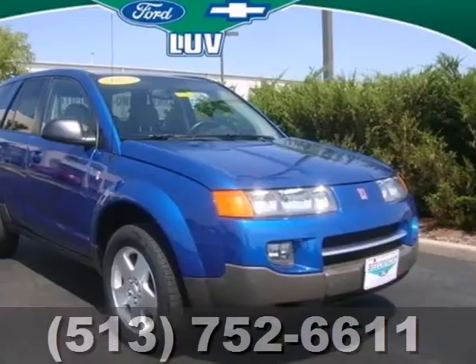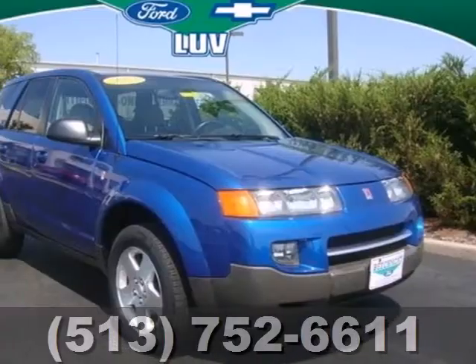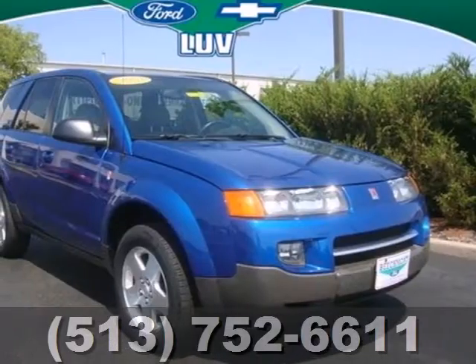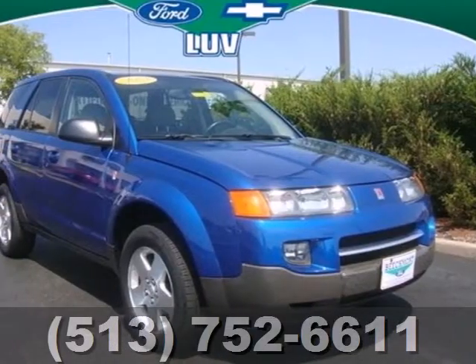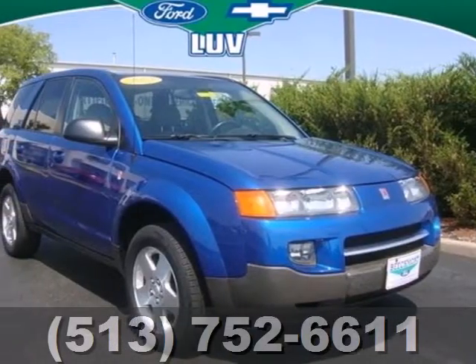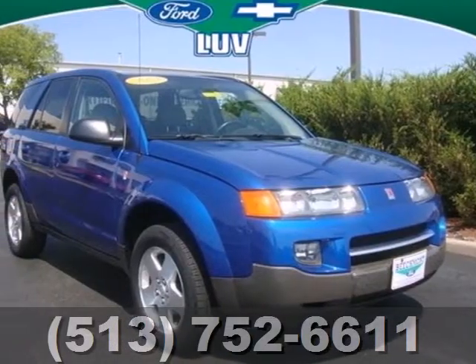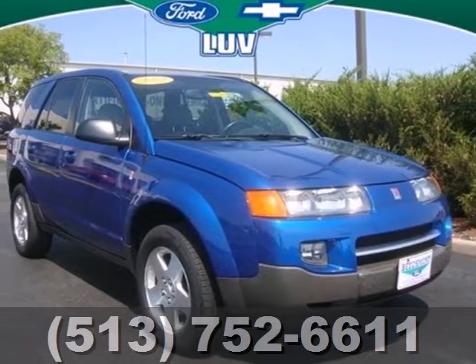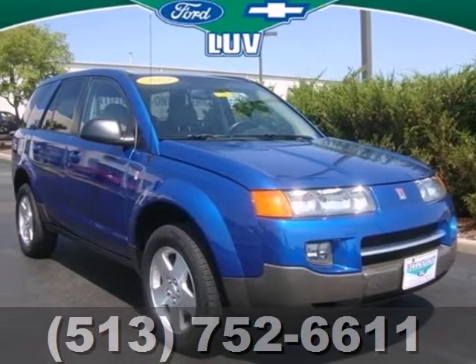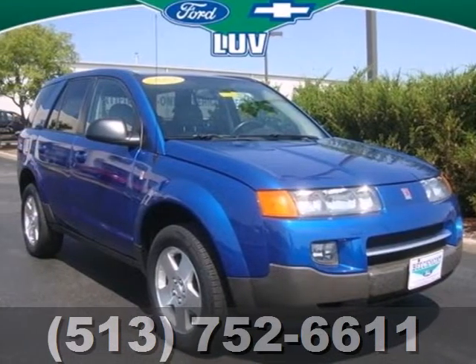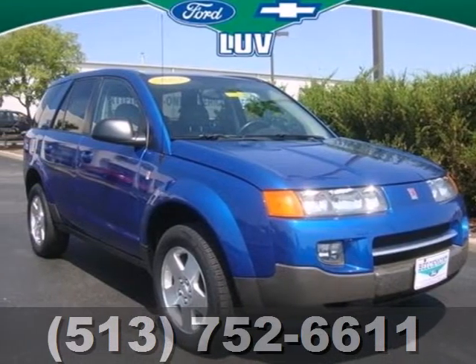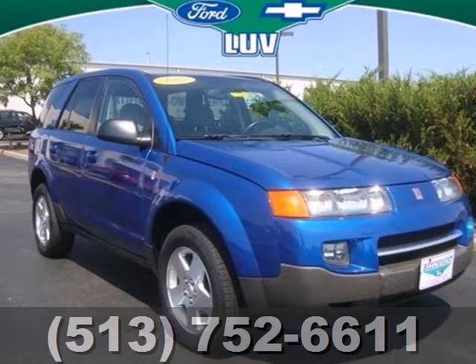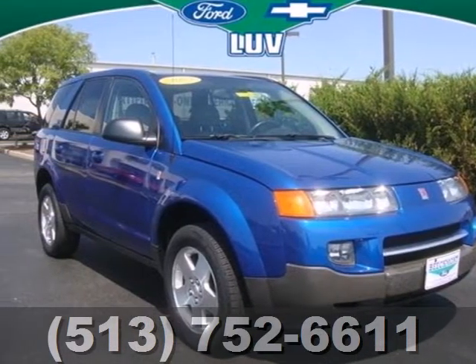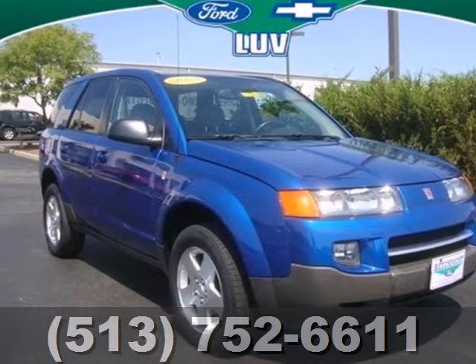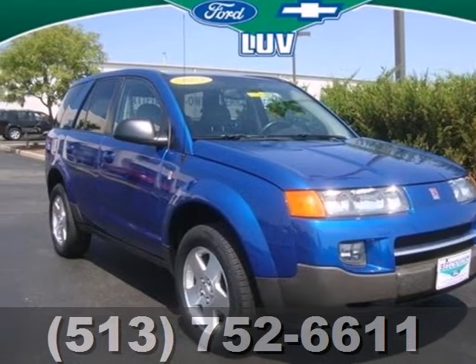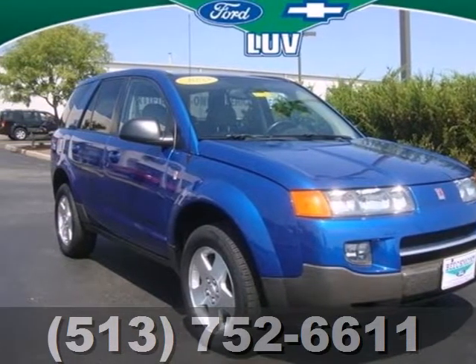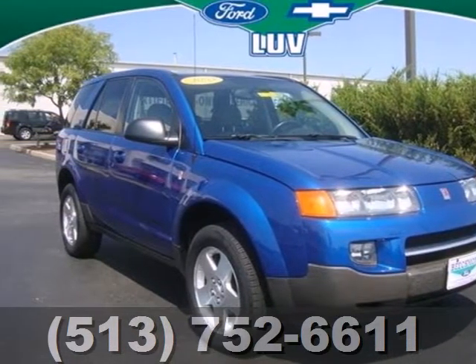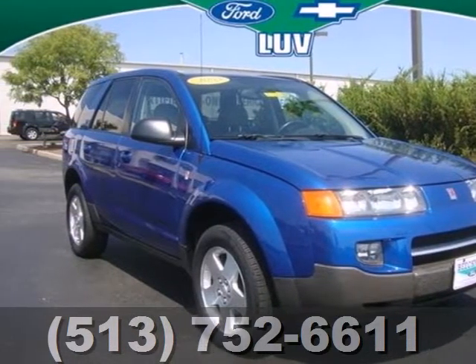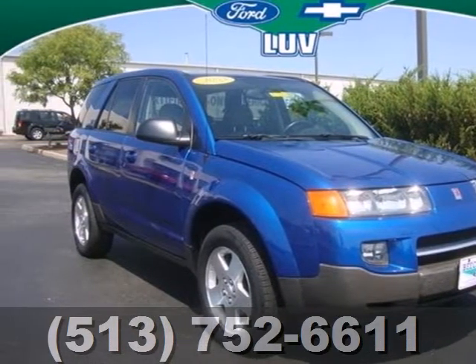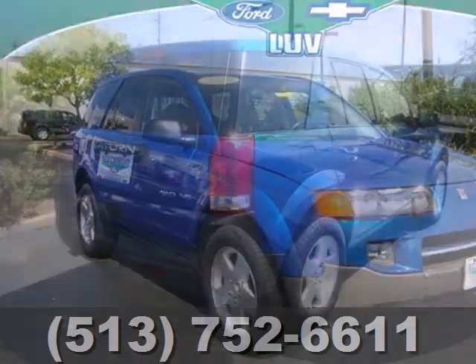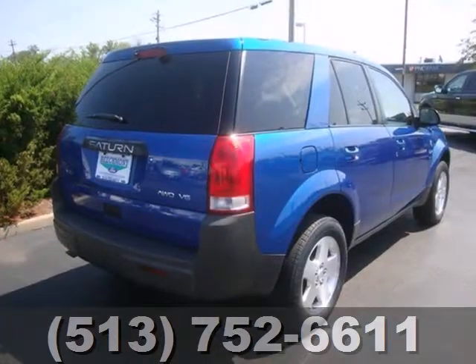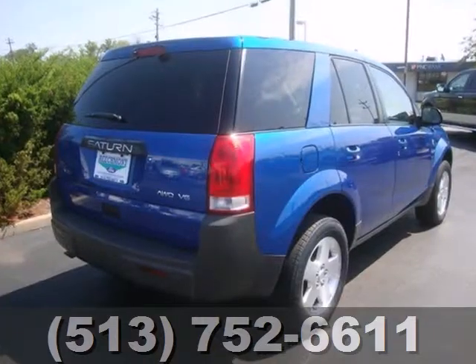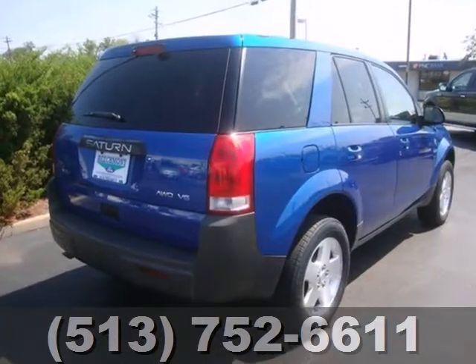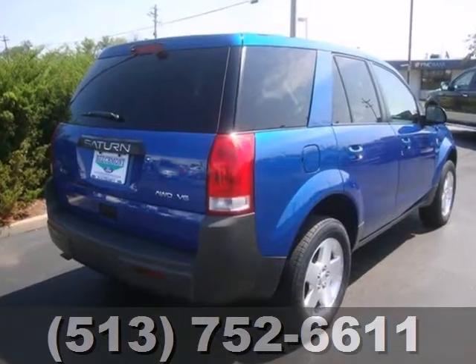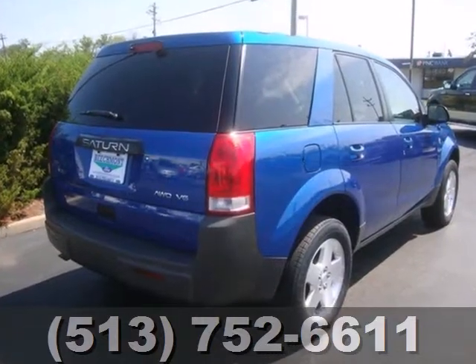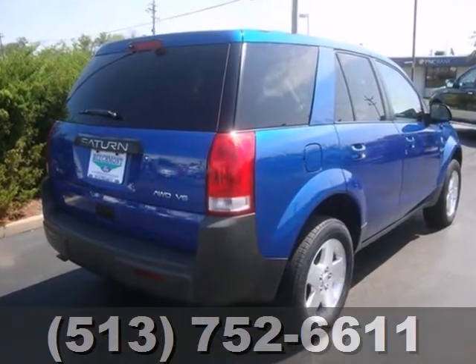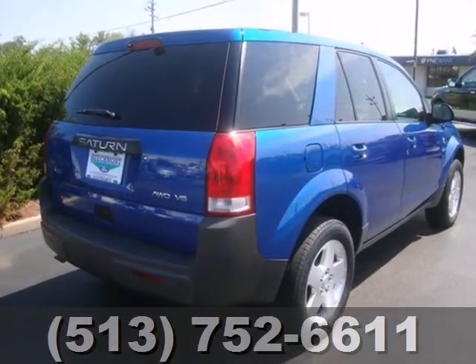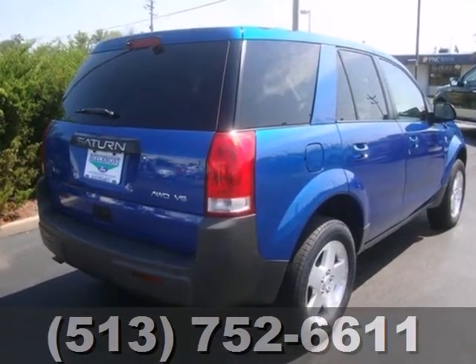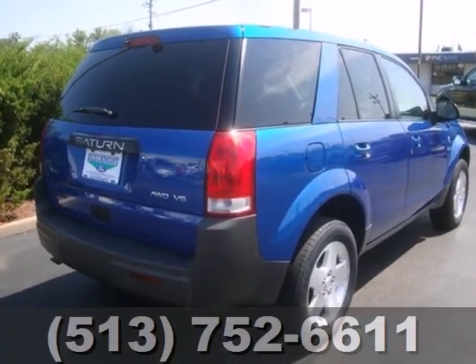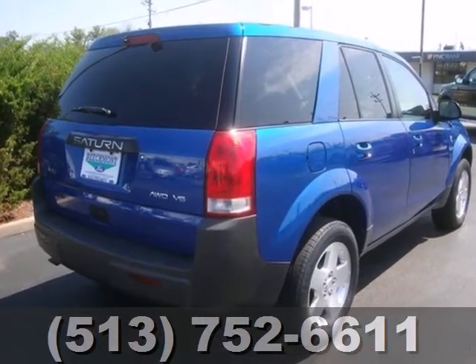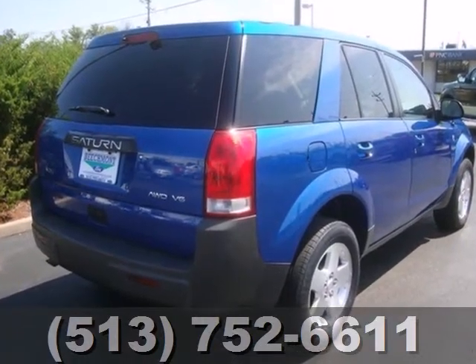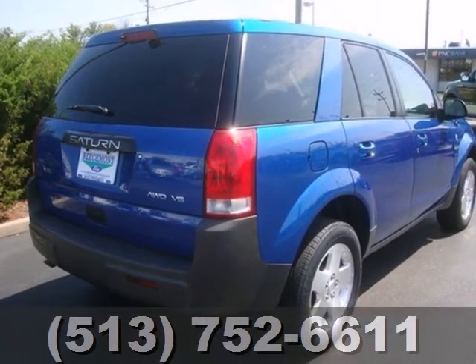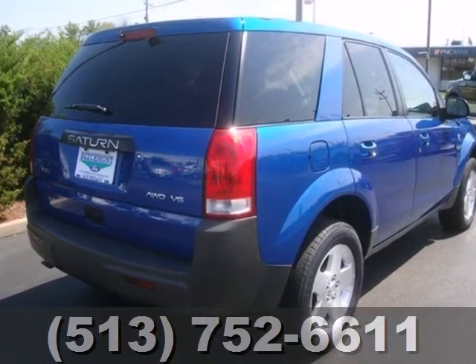Here's a 2004 Saturn VUE. For 2004, the VUE gets seatbelt pretensioners and dual stage front airbags.